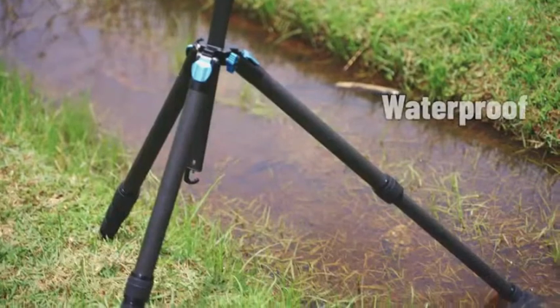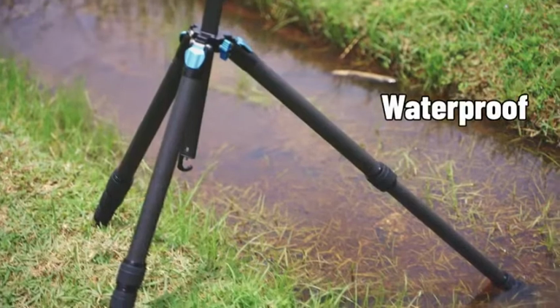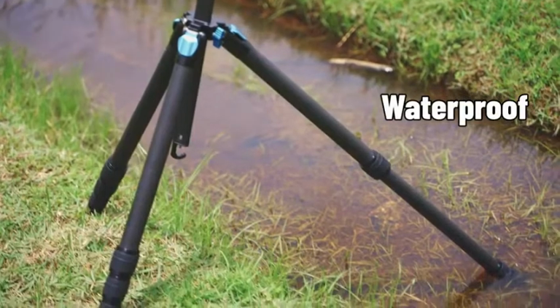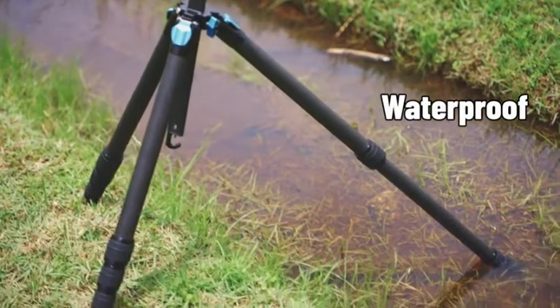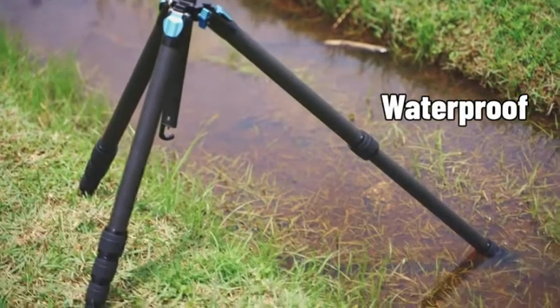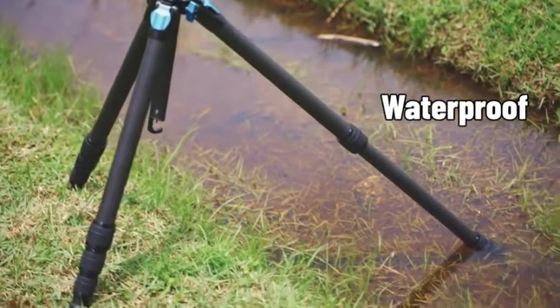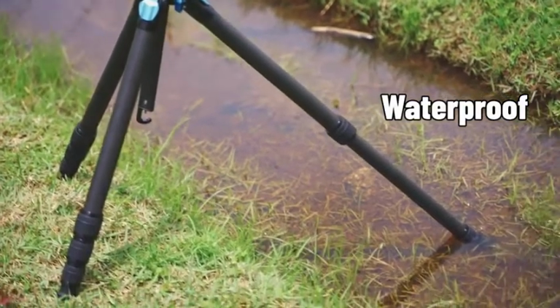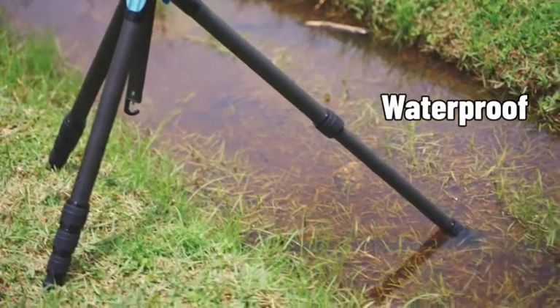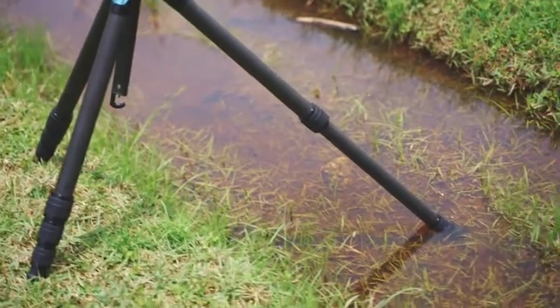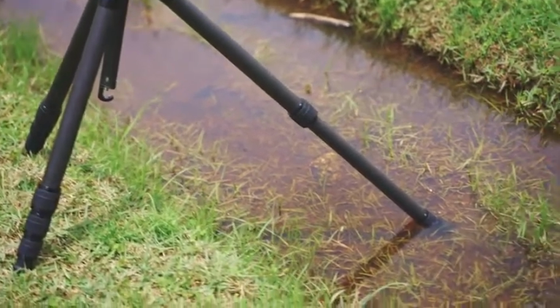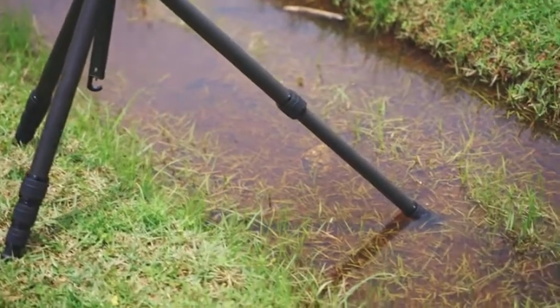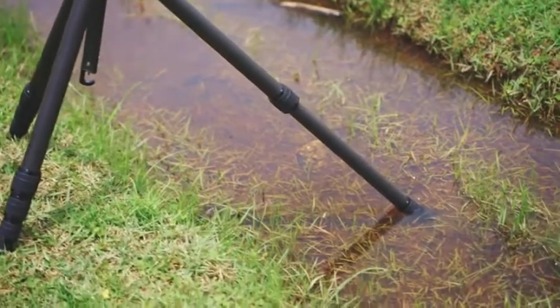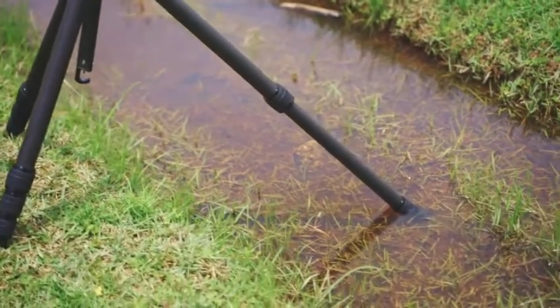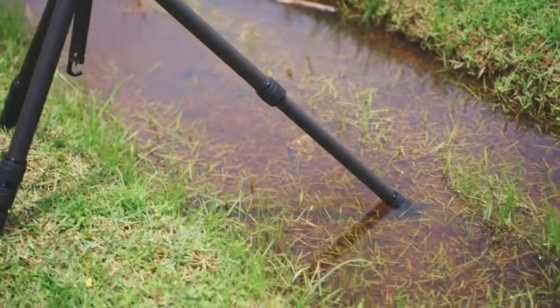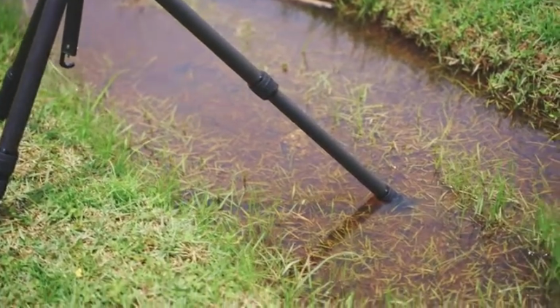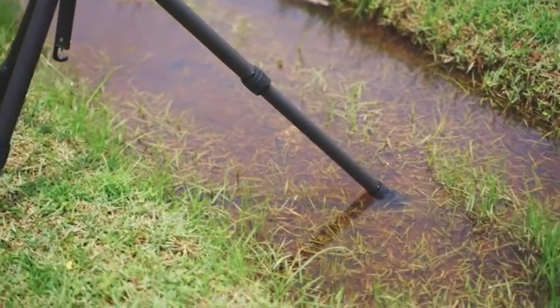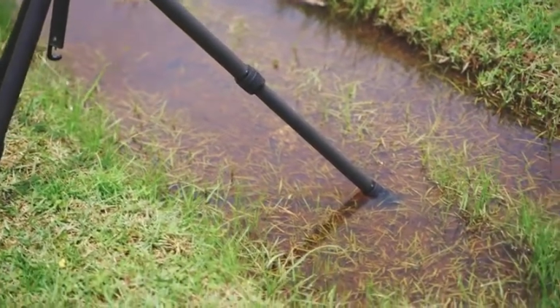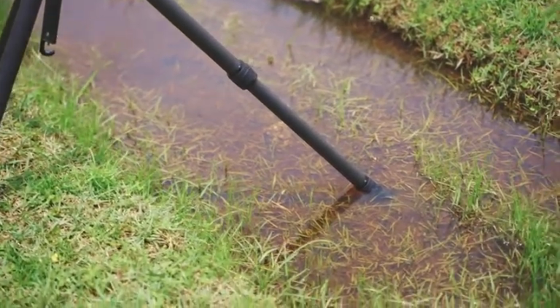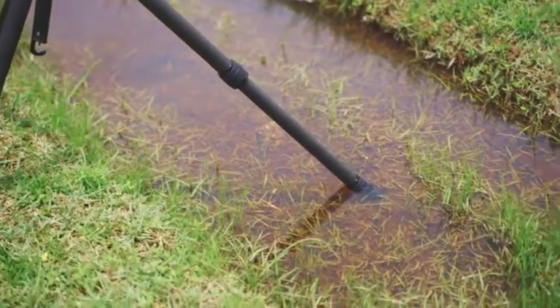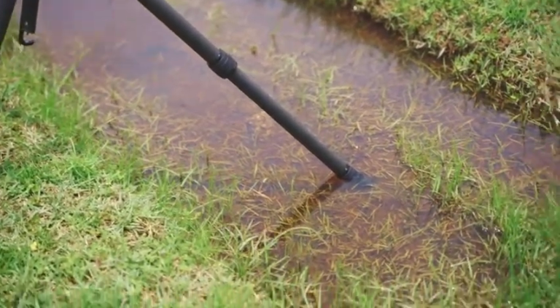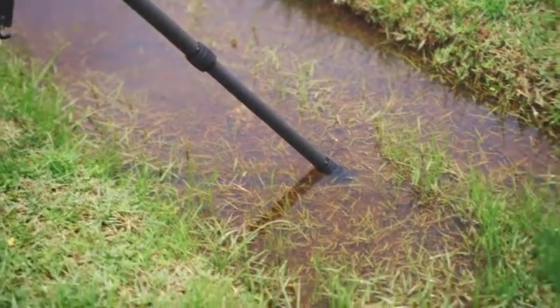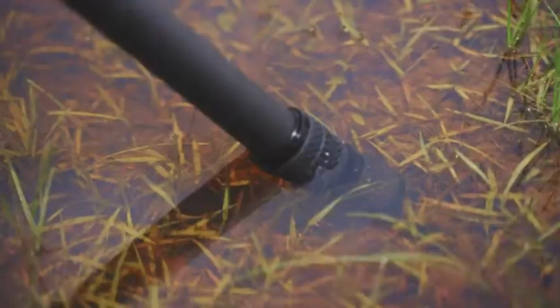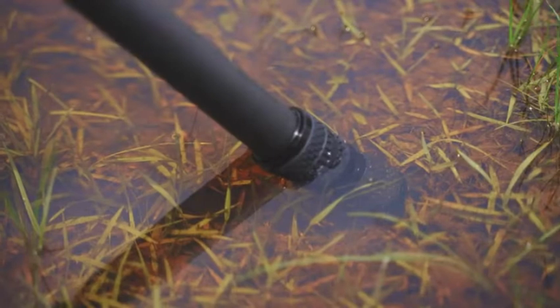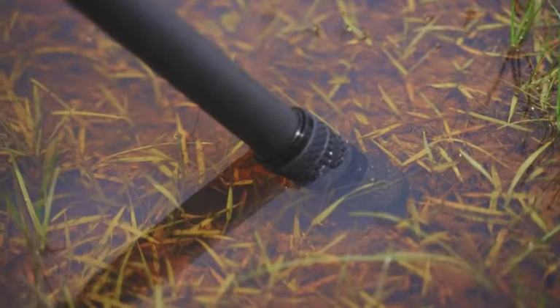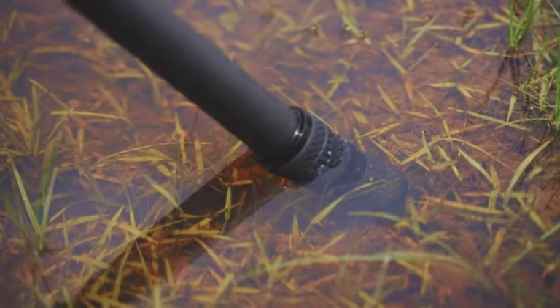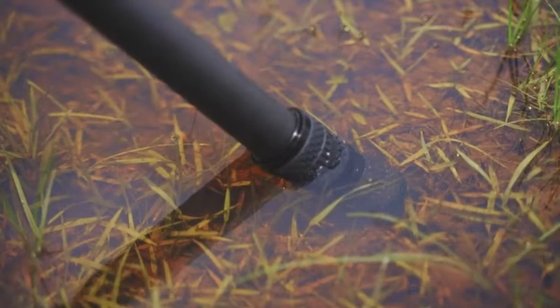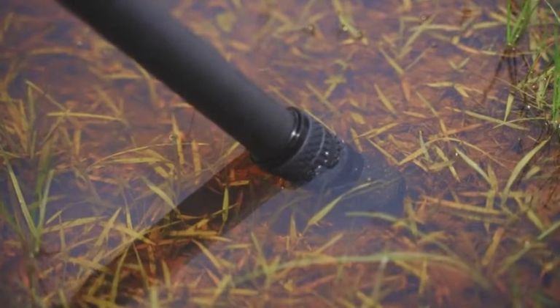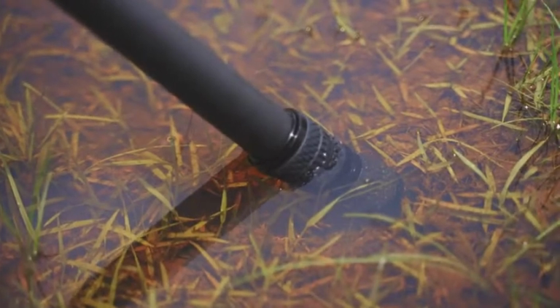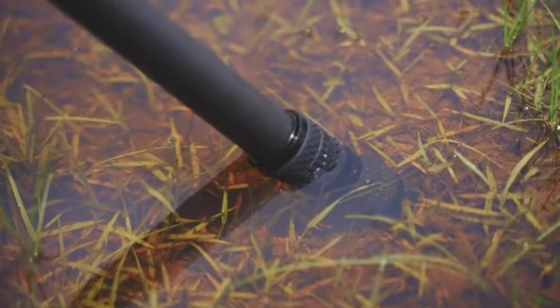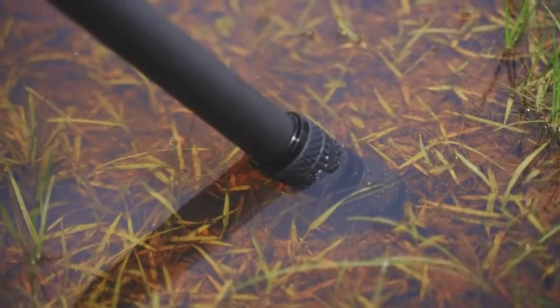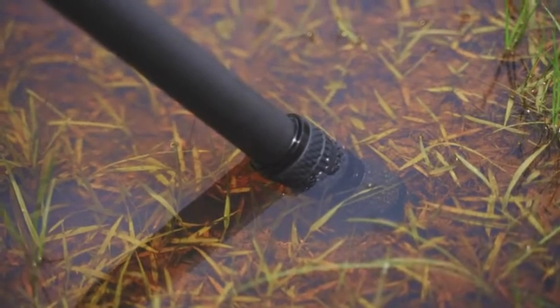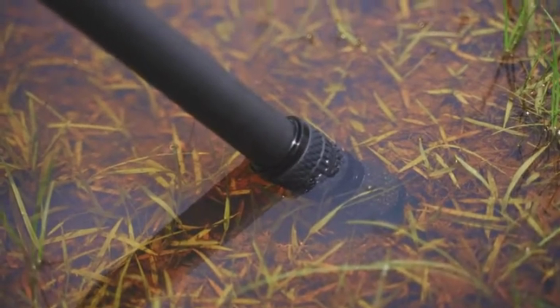Feature 4: Waterproof. The twist-leg locks are tightly sealed to prevent water, dirt, and dust from entering the tube.